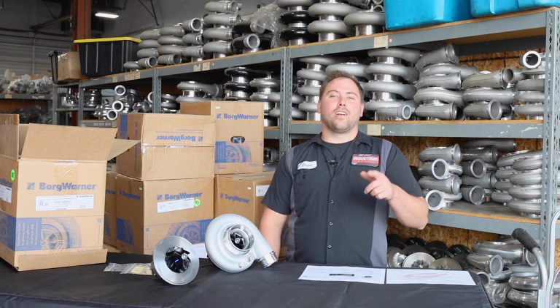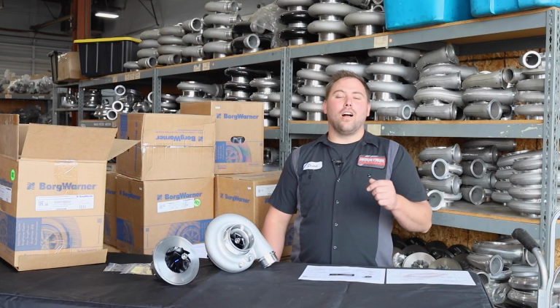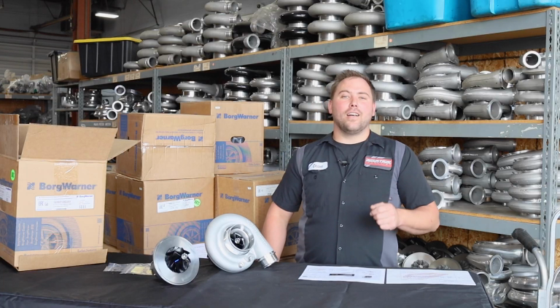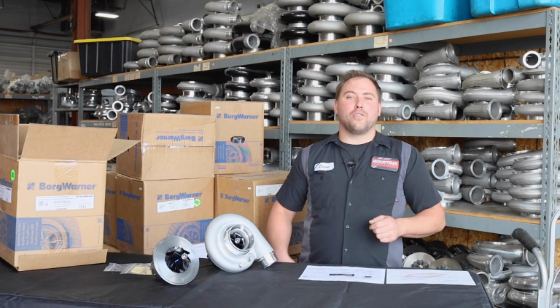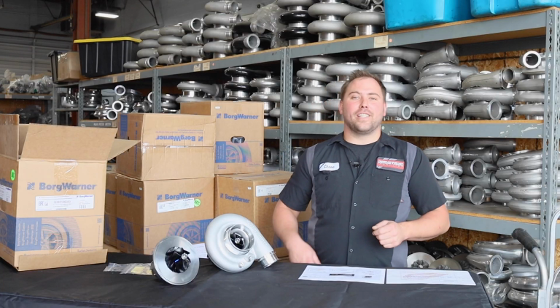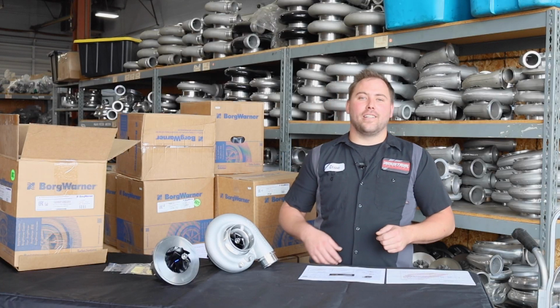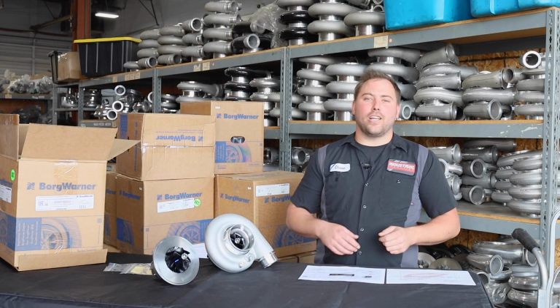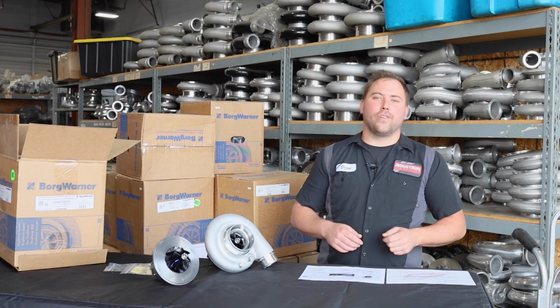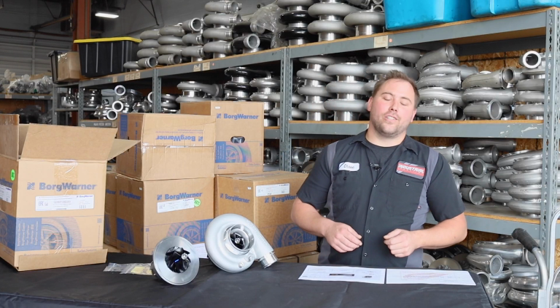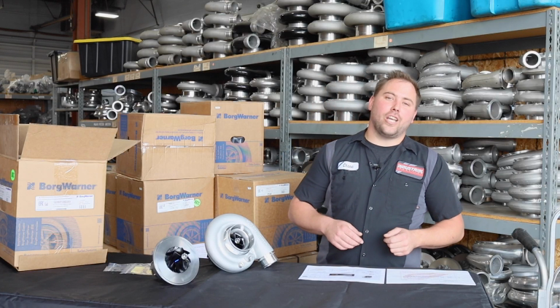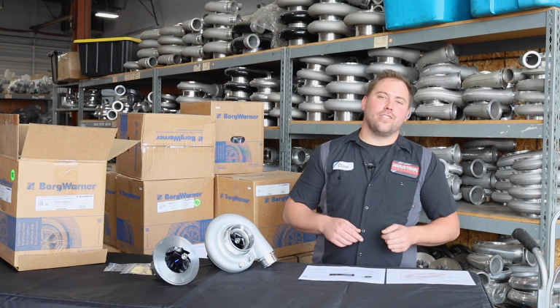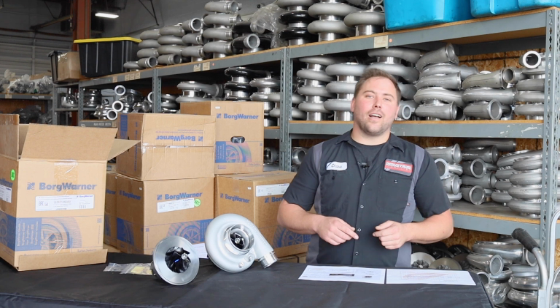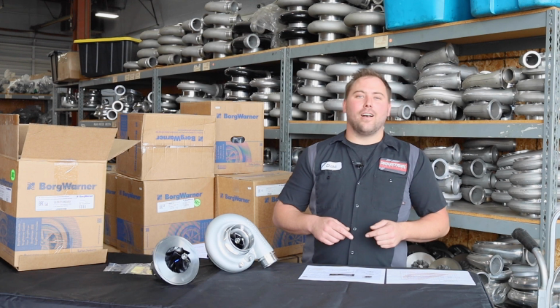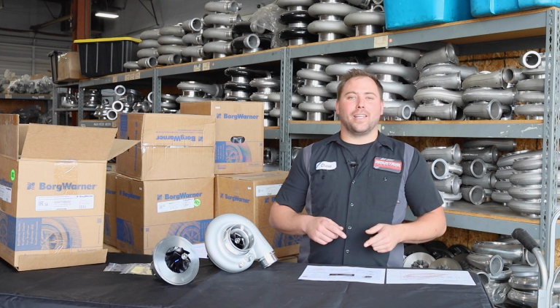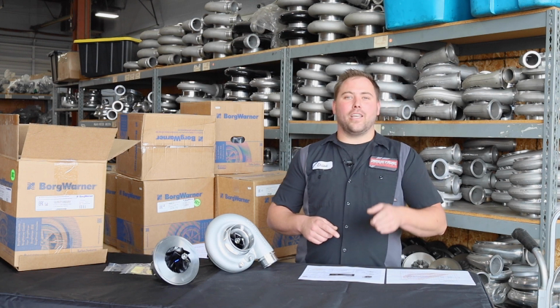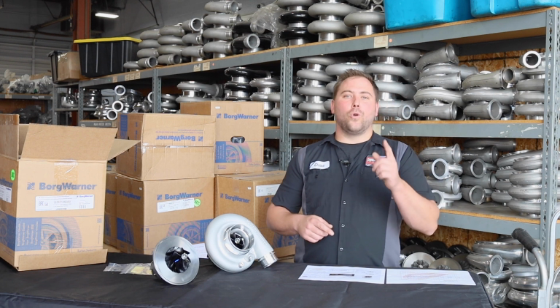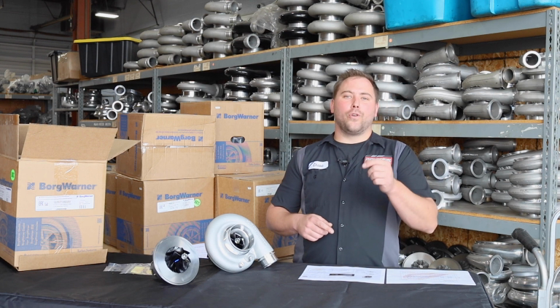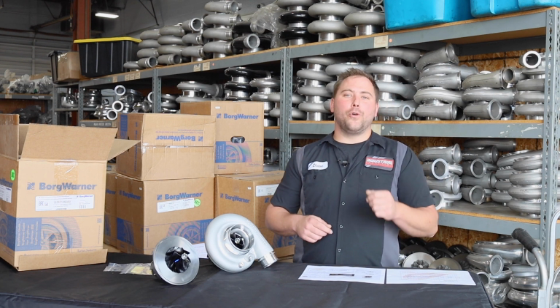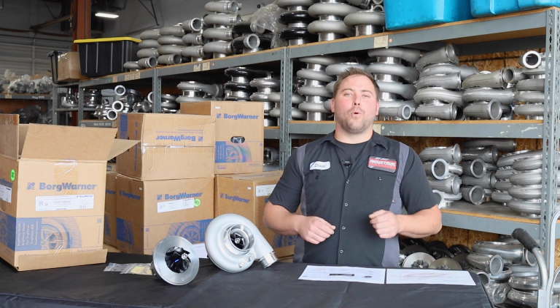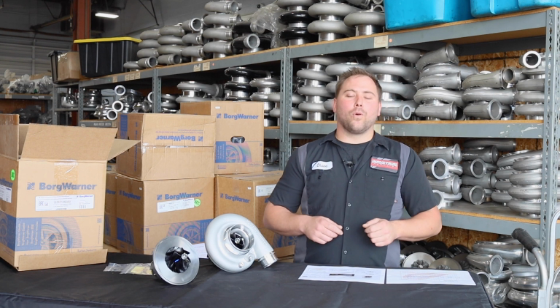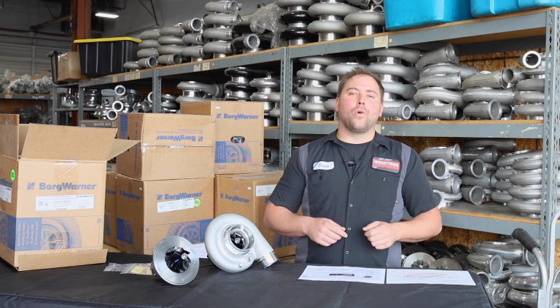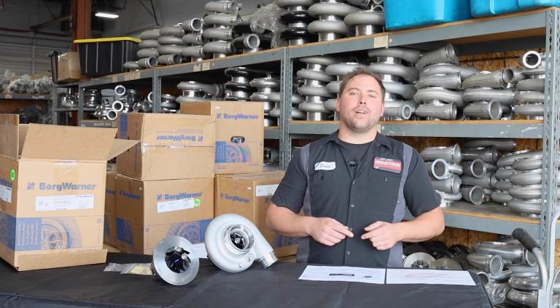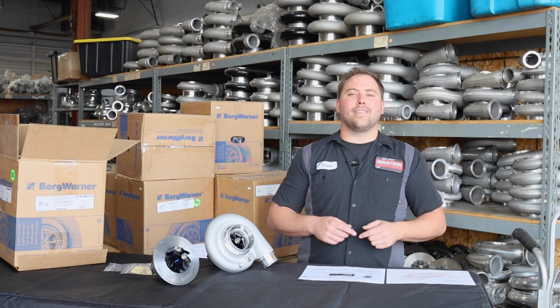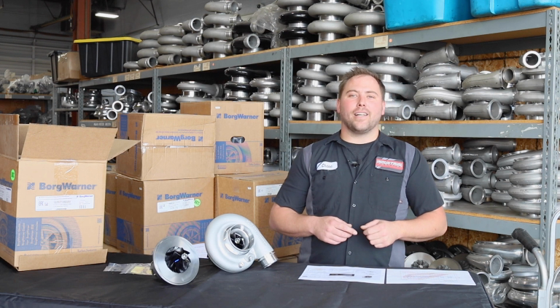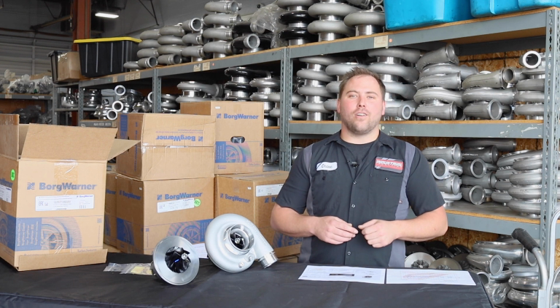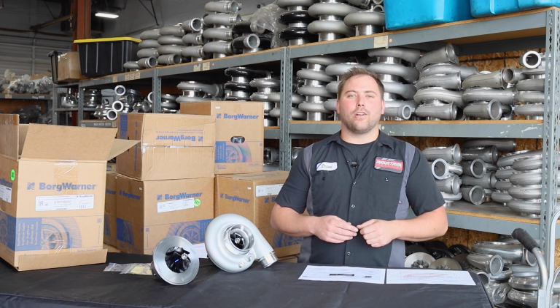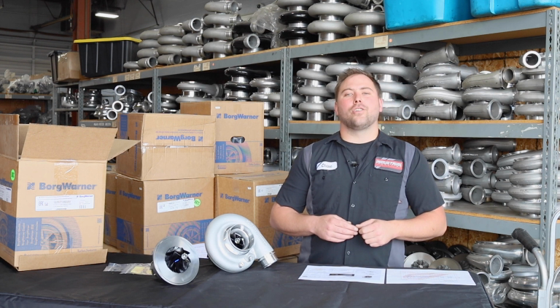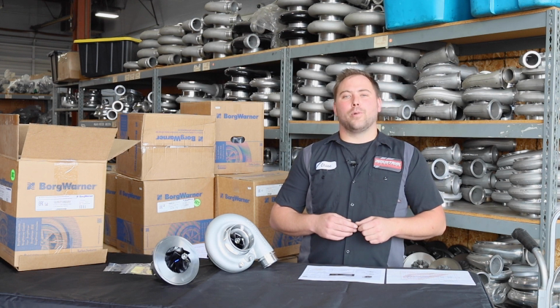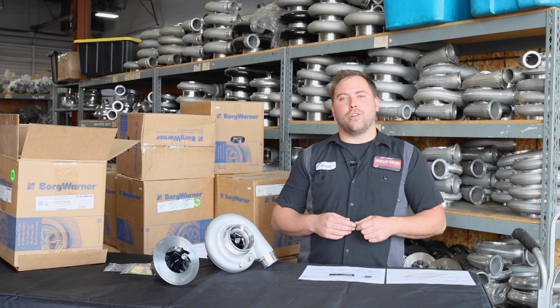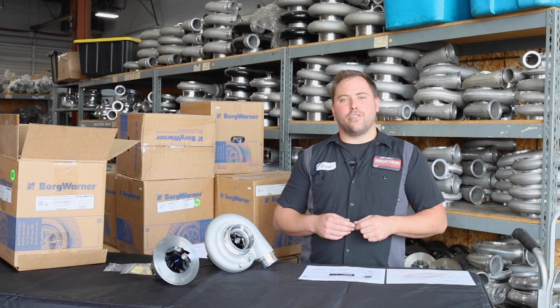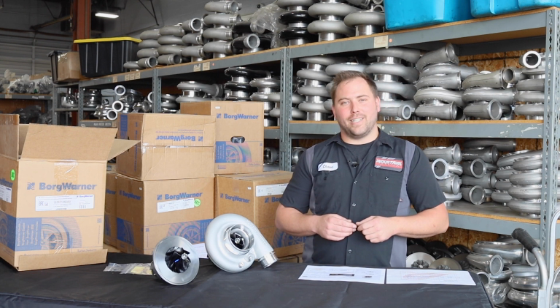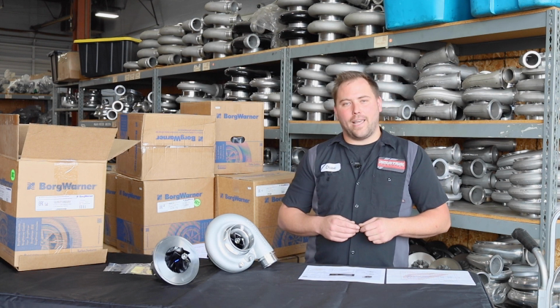Call us or visit industrialinjection.com to get your new BorgWarner SXR turbocharger today.